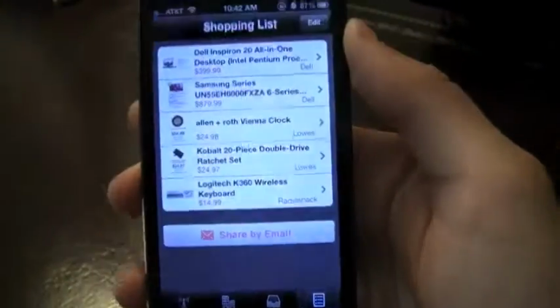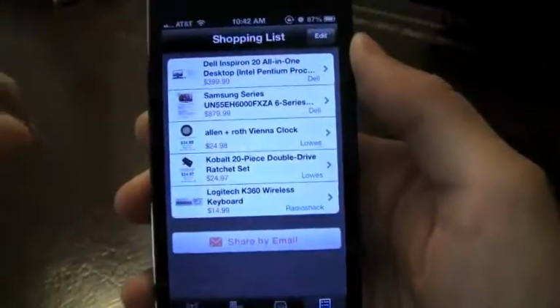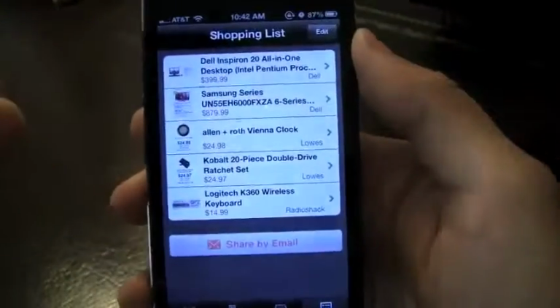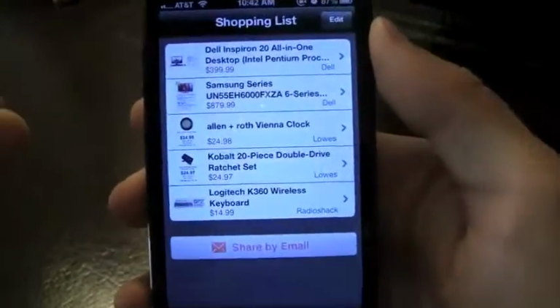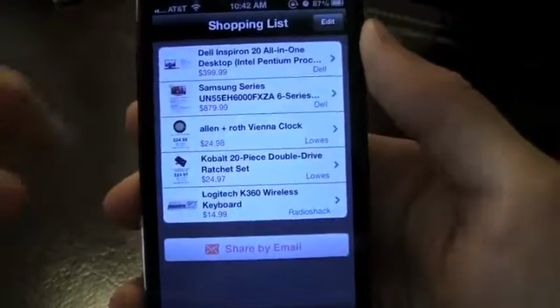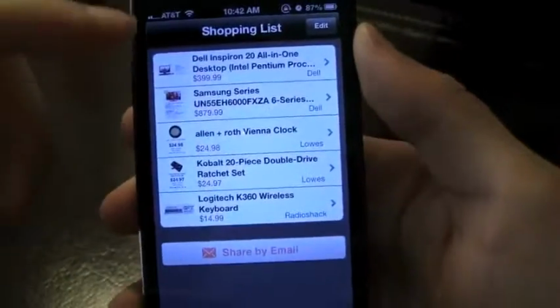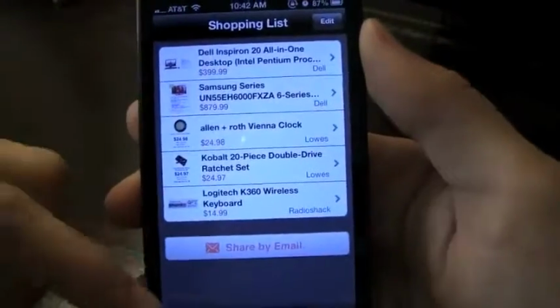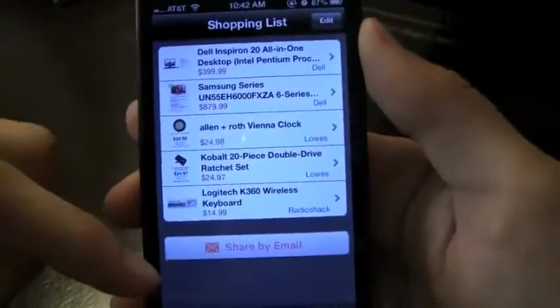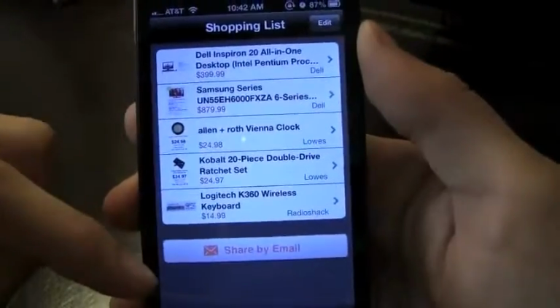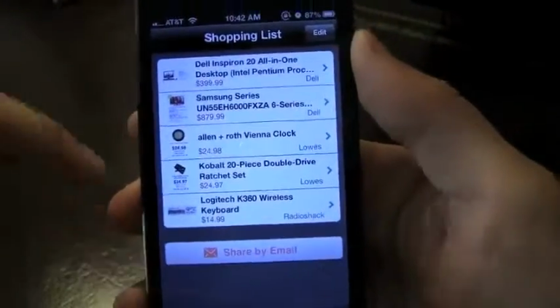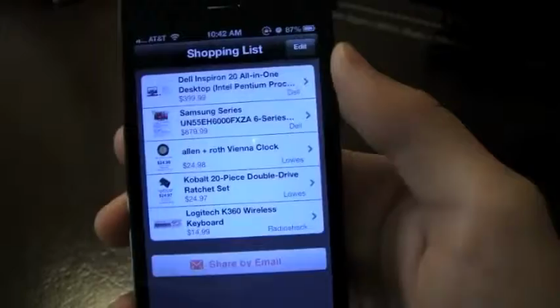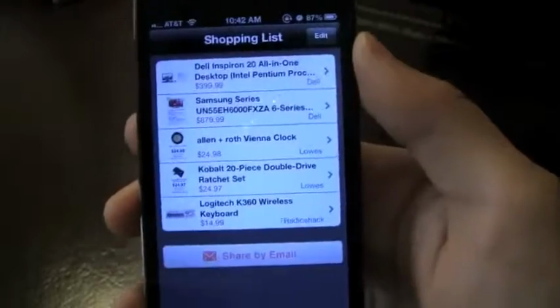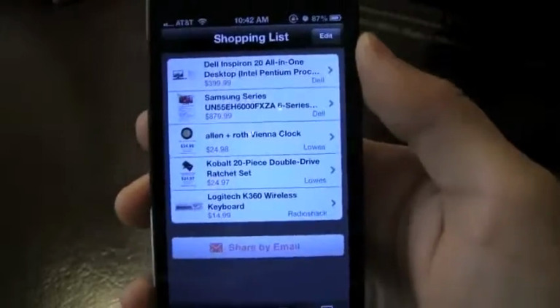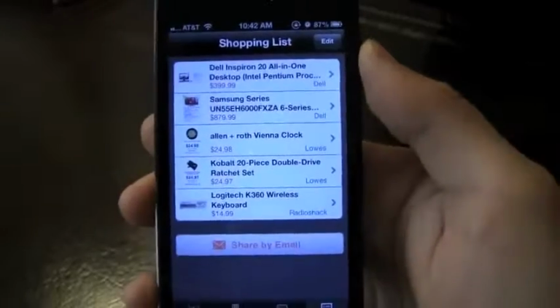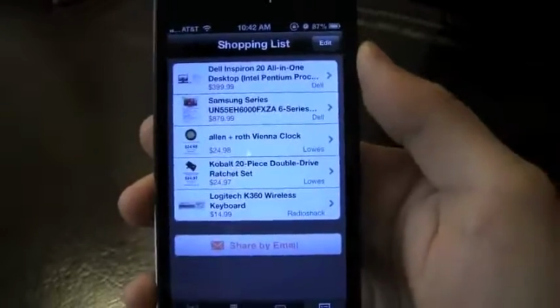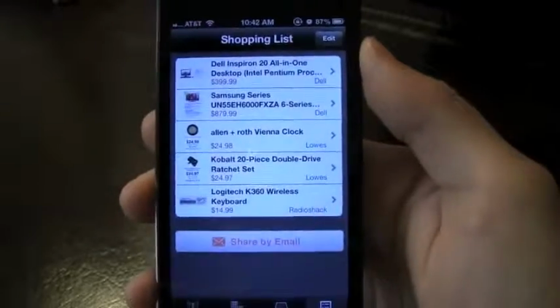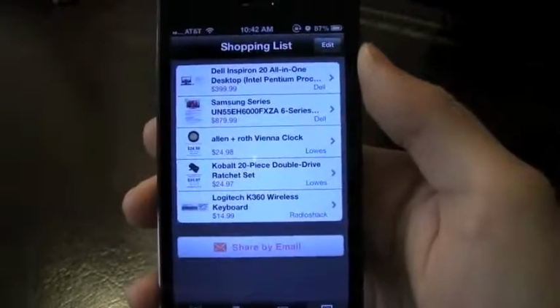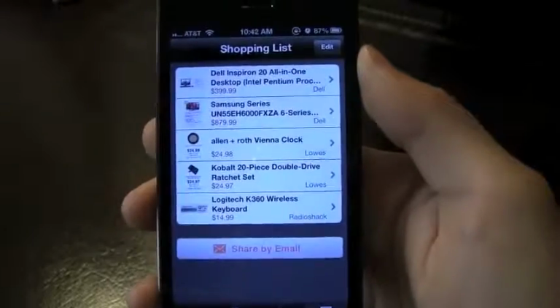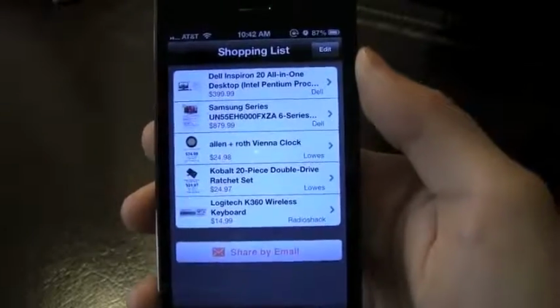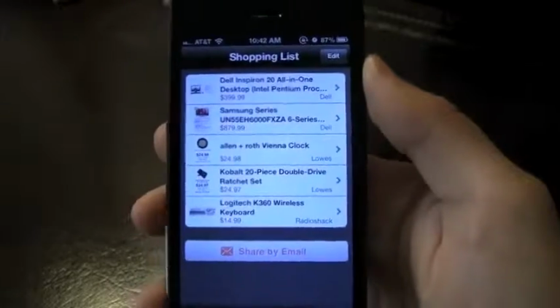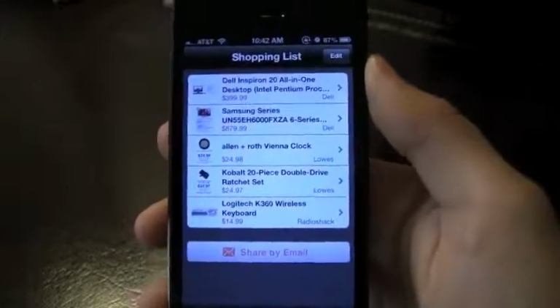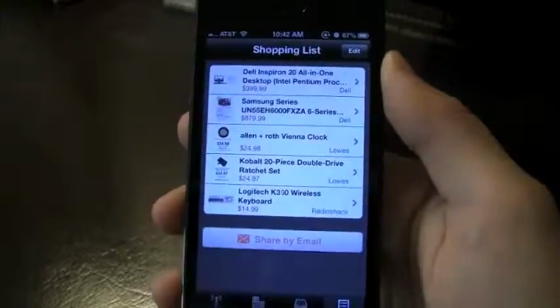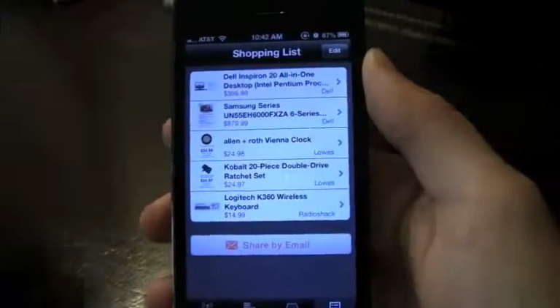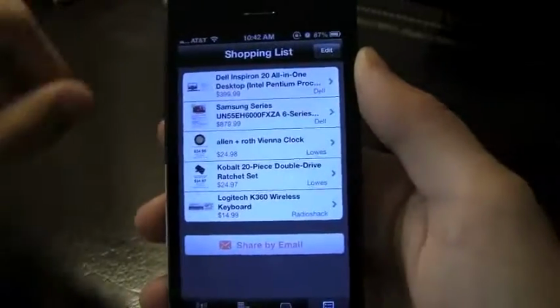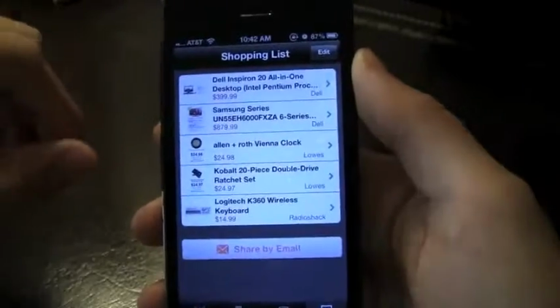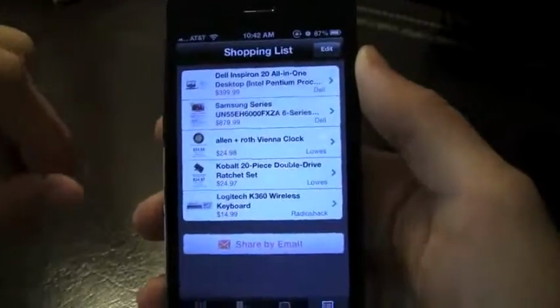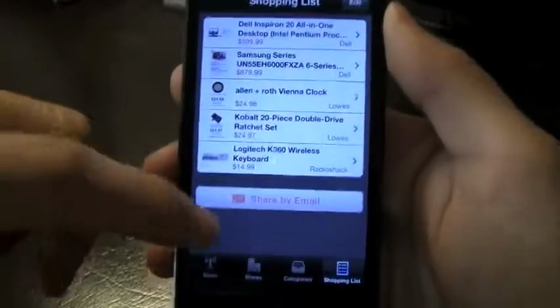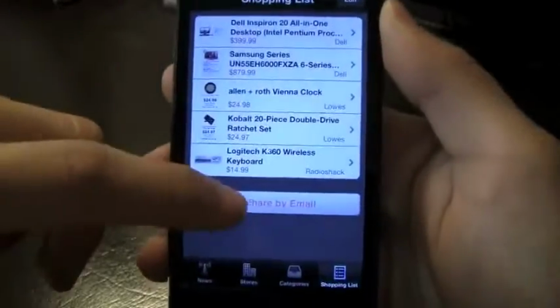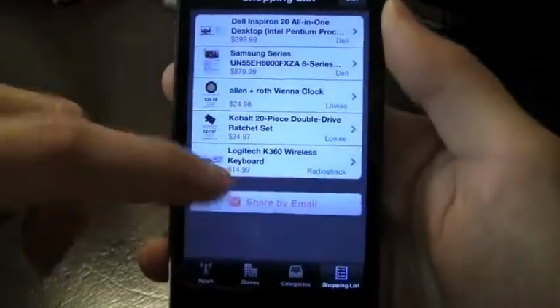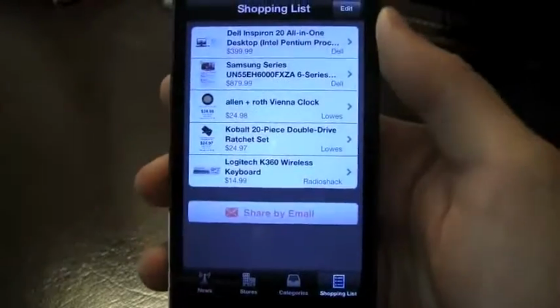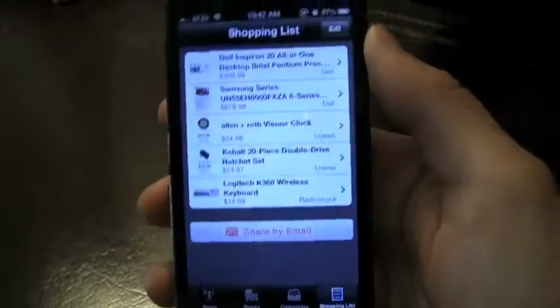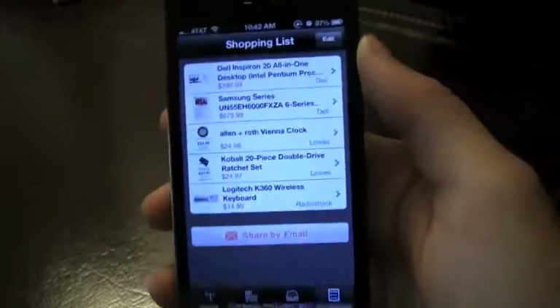When I go over to my shopping list, I've got all of the different items that I want to buy for Black Friday, and I can go ahead and share that off by email.